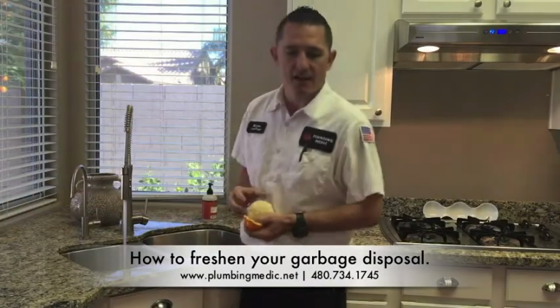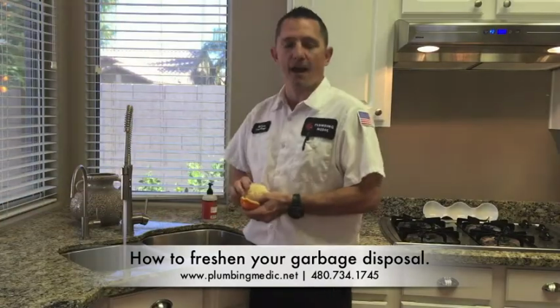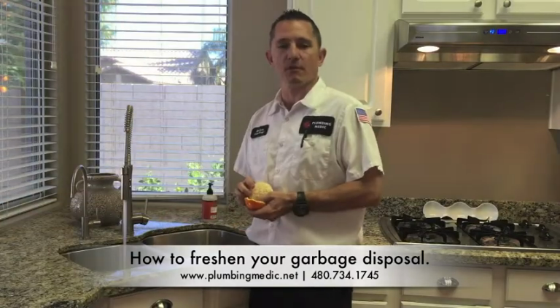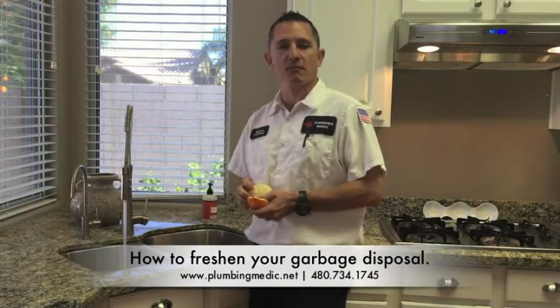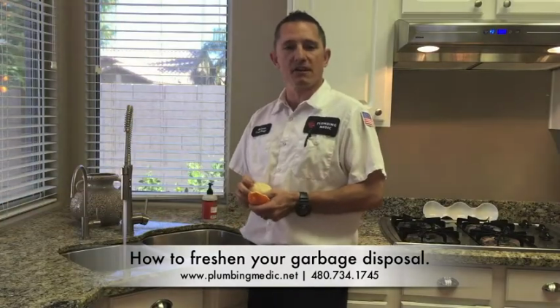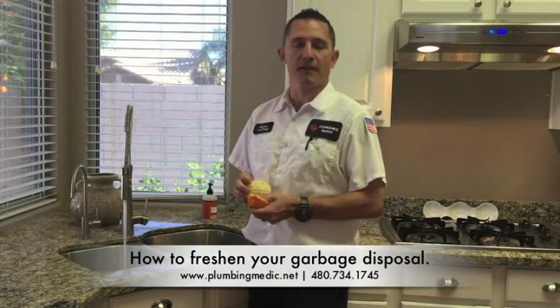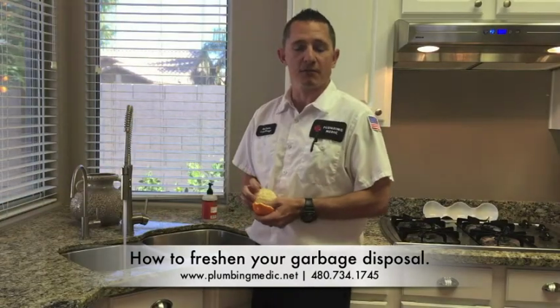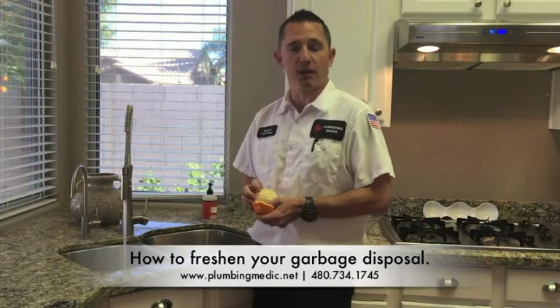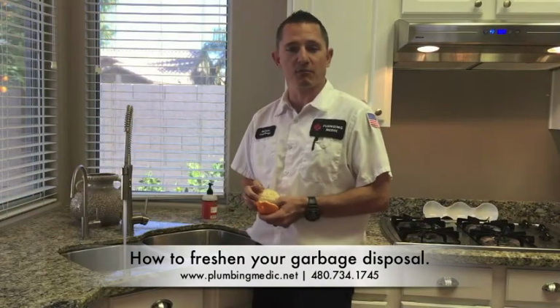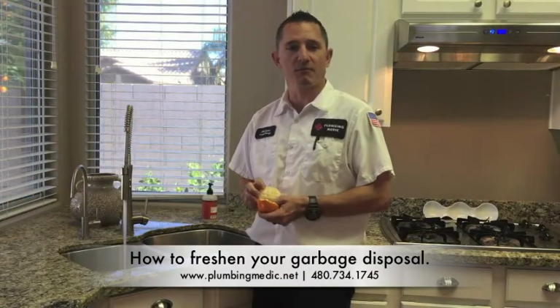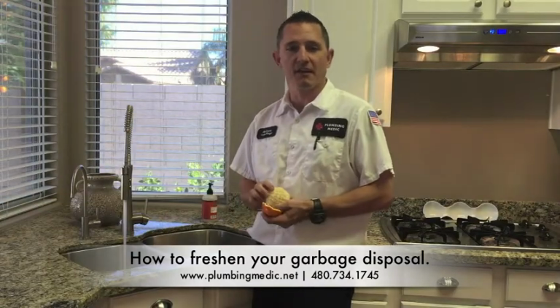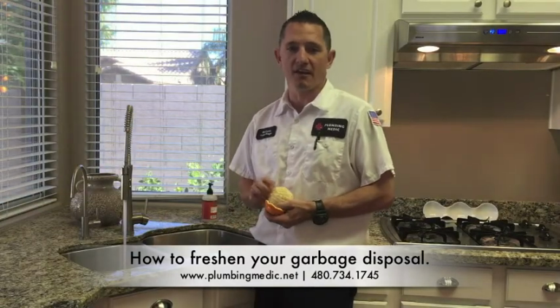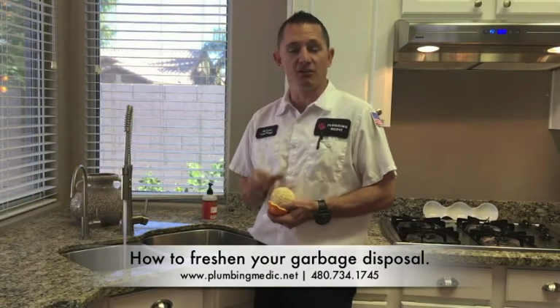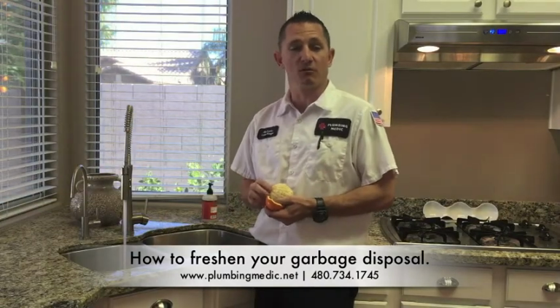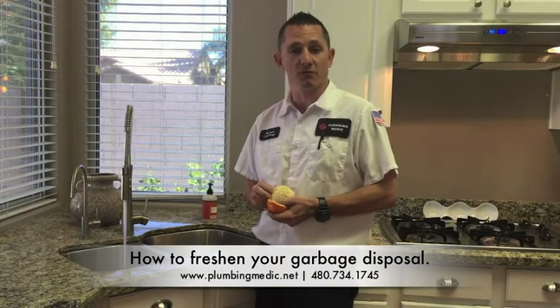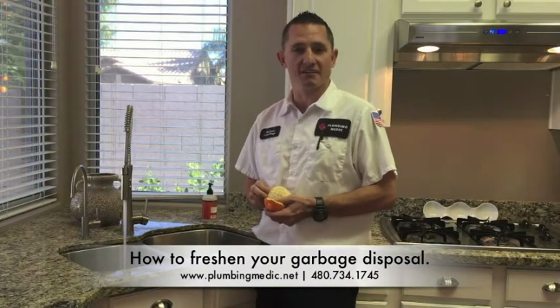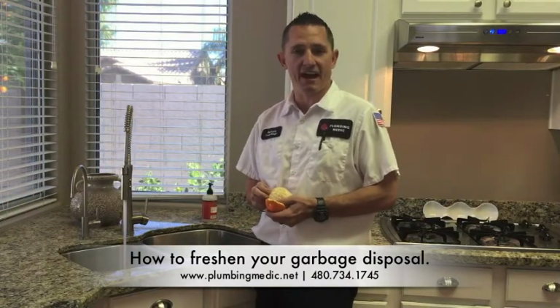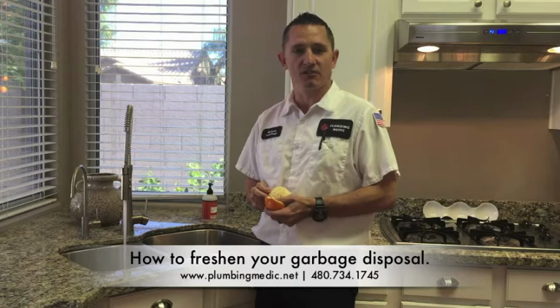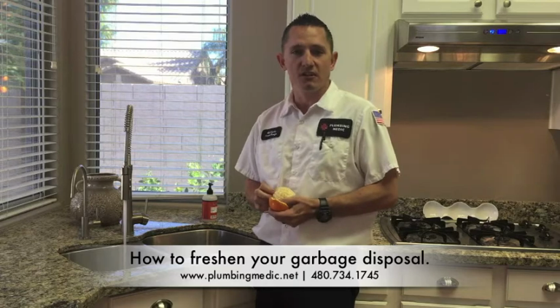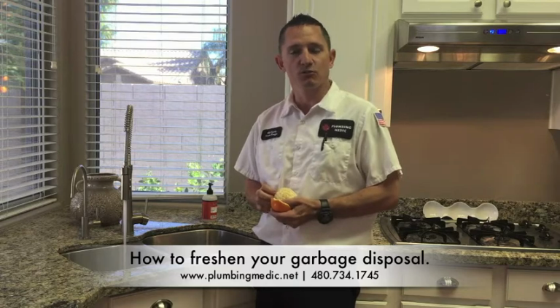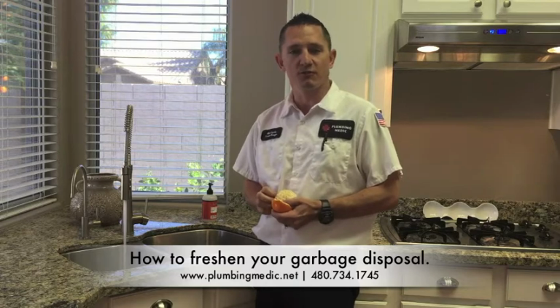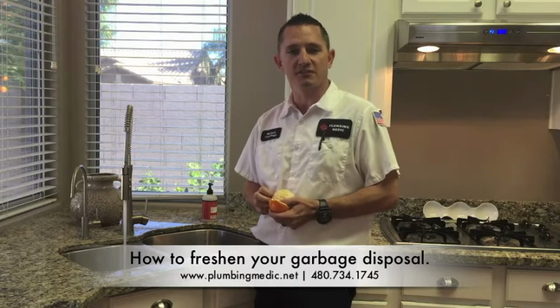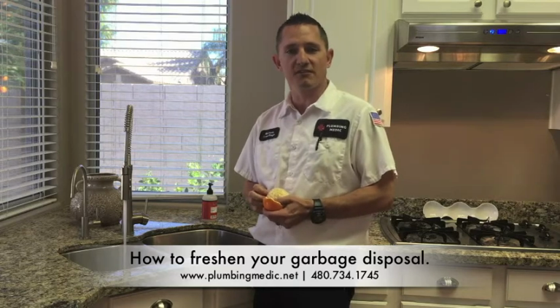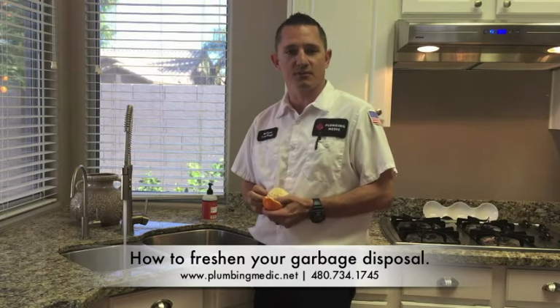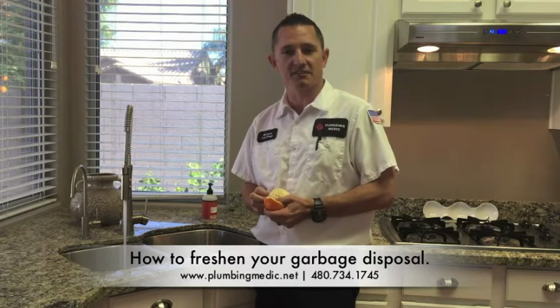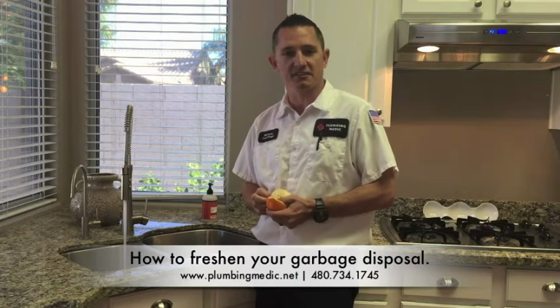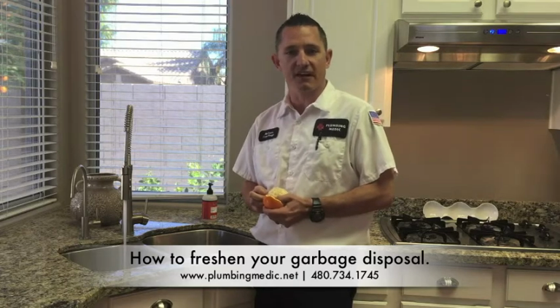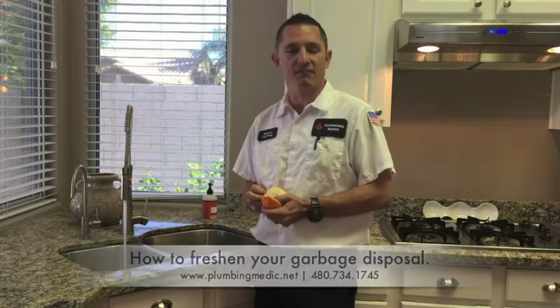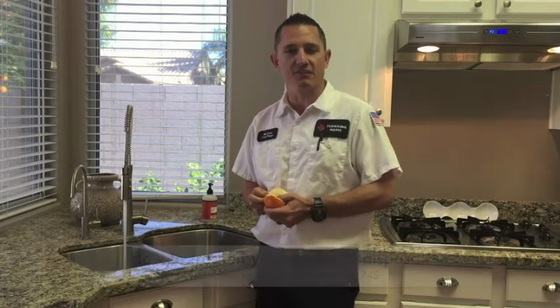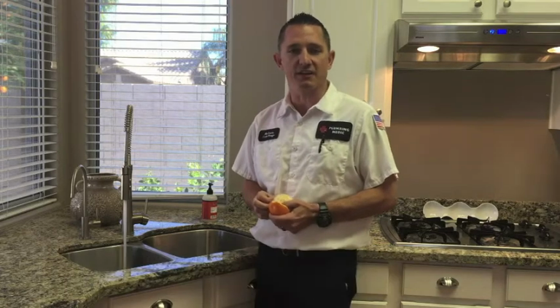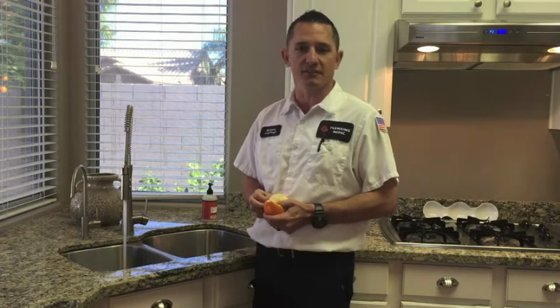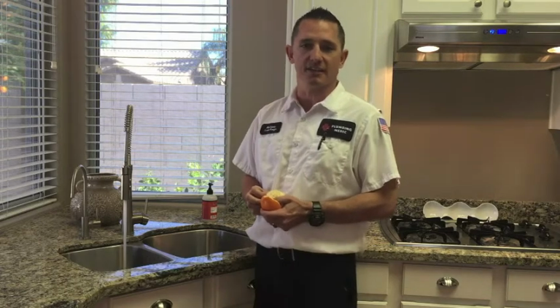And remember, if you have a plumbing problem that you don't really want to tackle, 24/7, 365, the doctor is in.